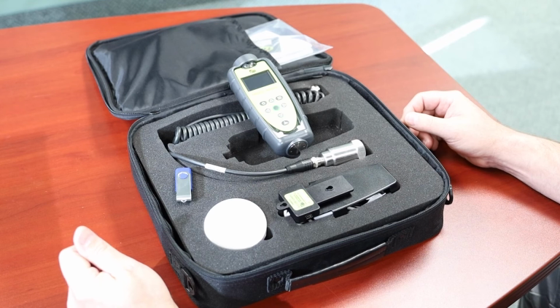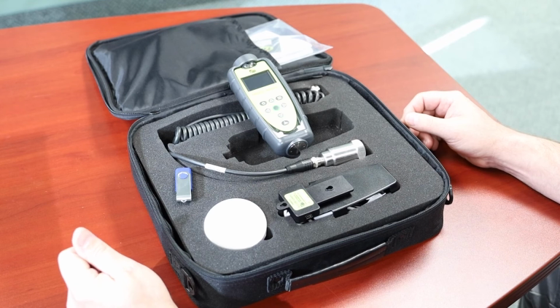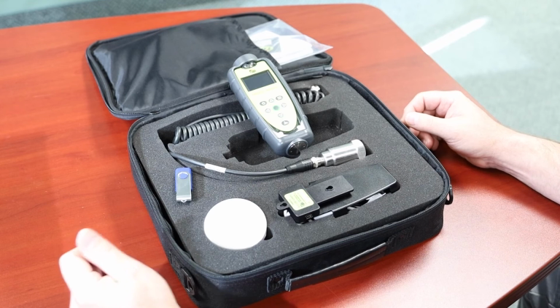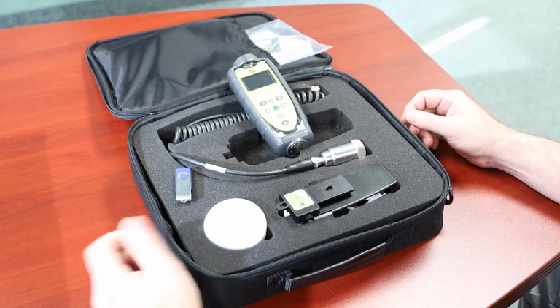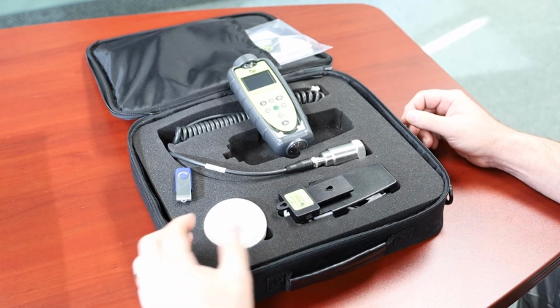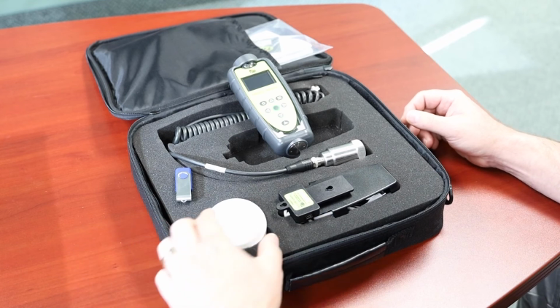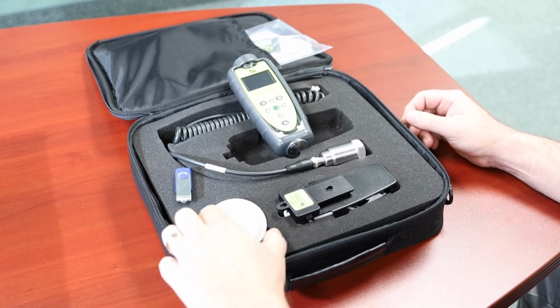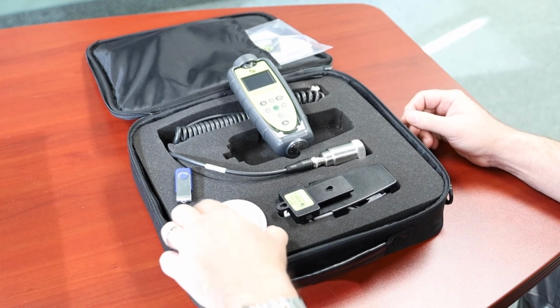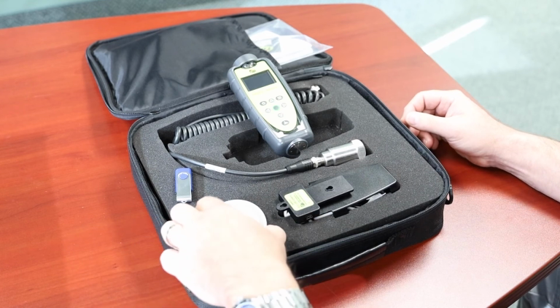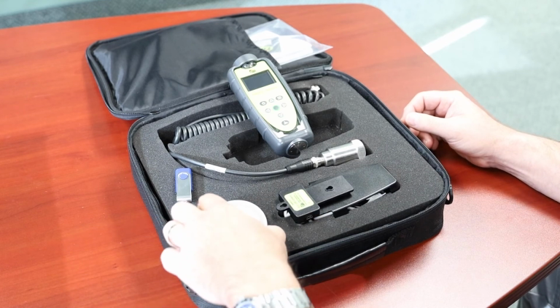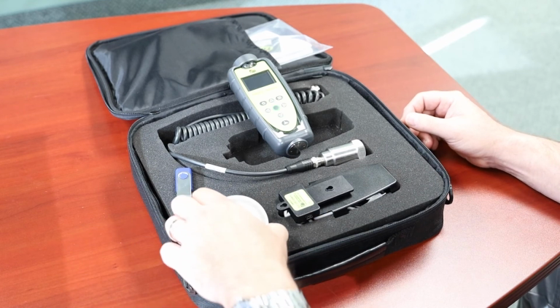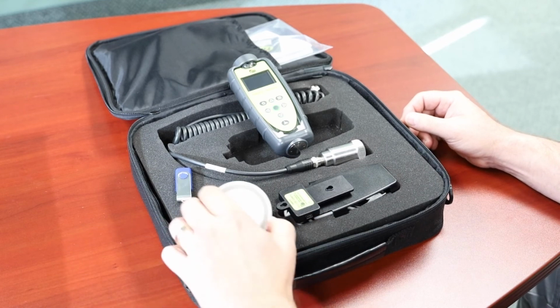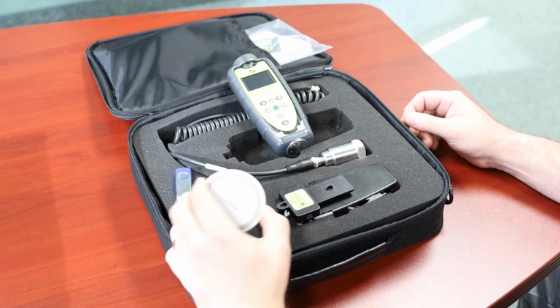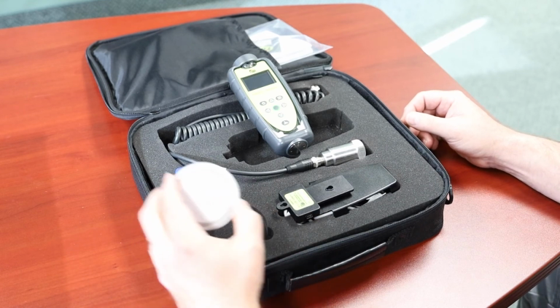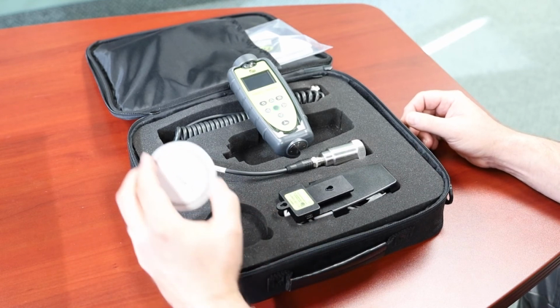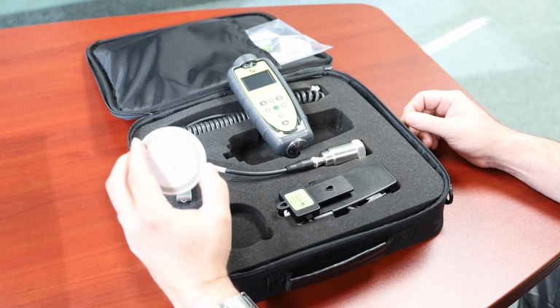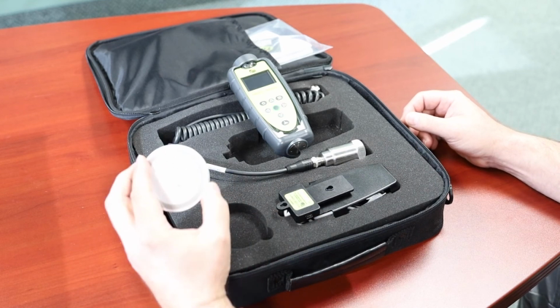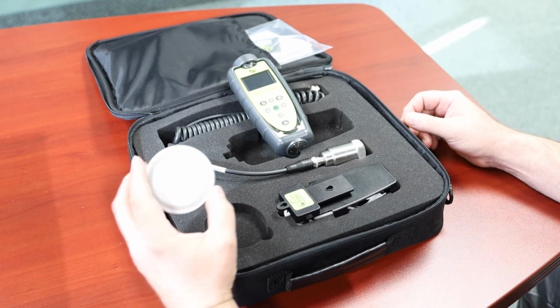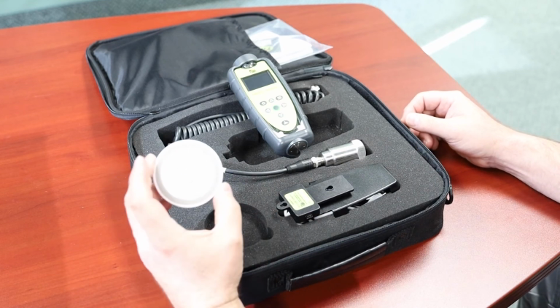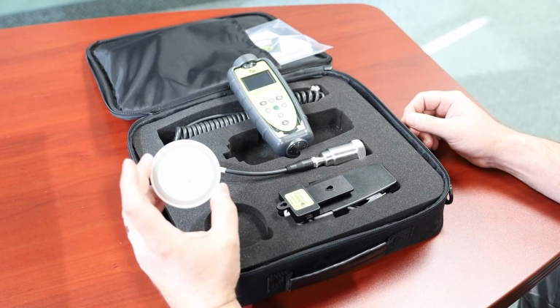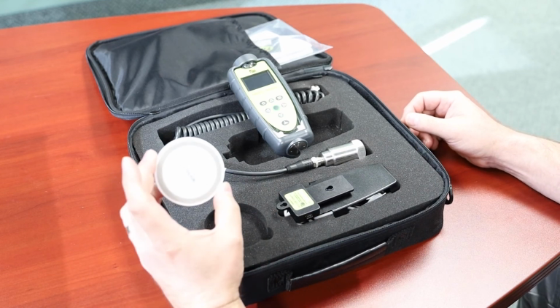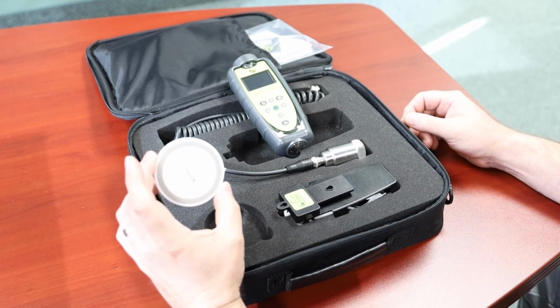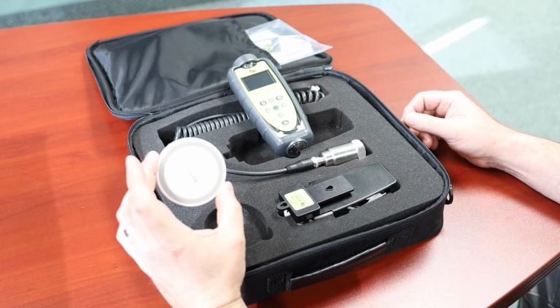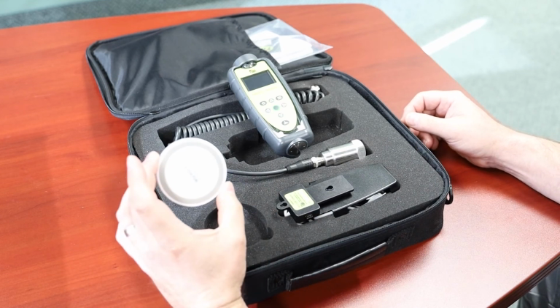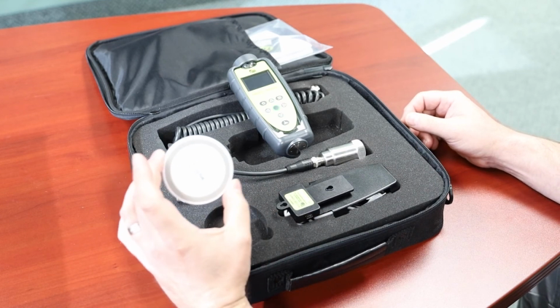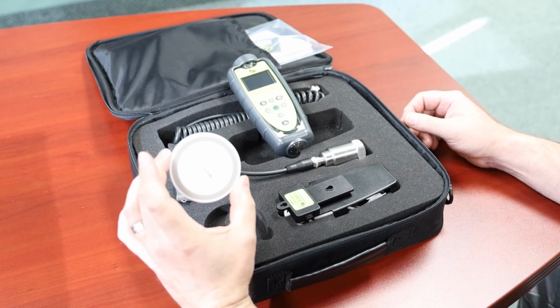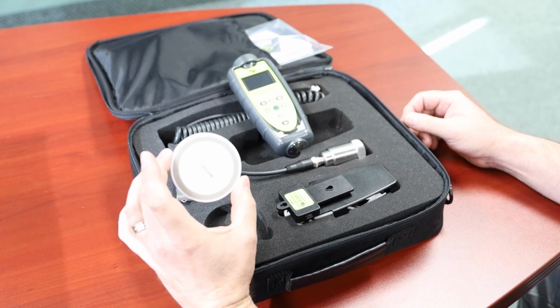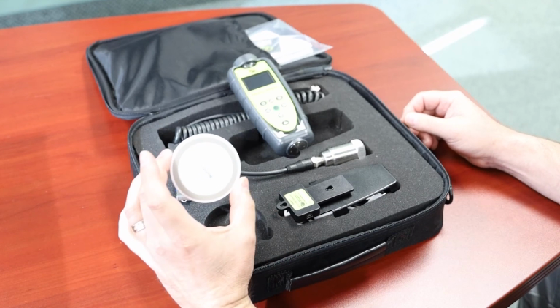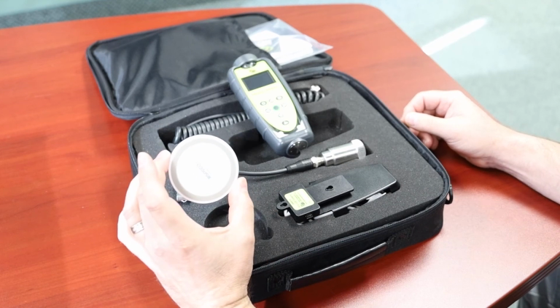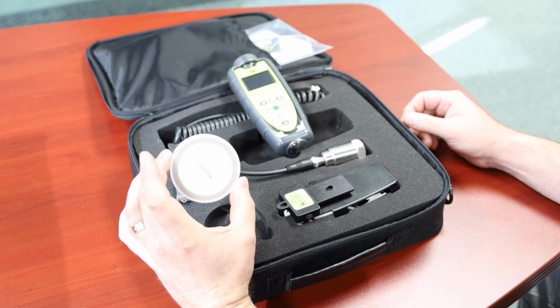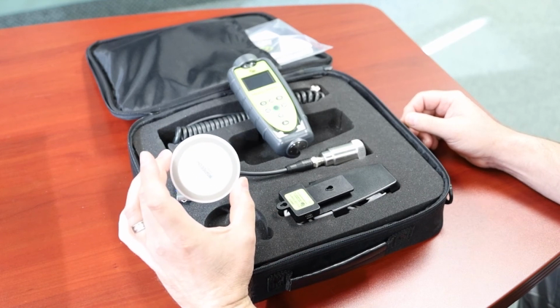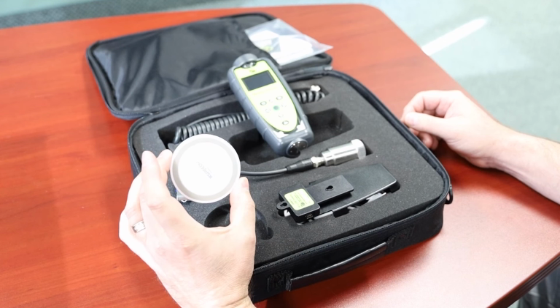The 9085 comes complete with software and wireless charger.